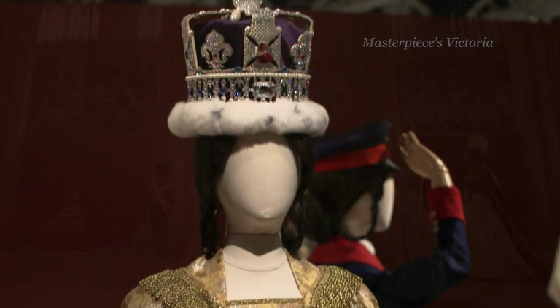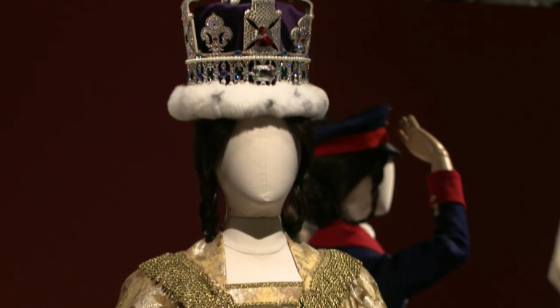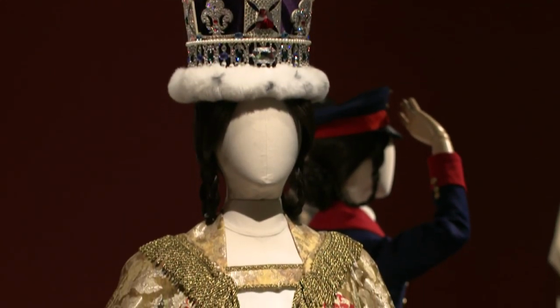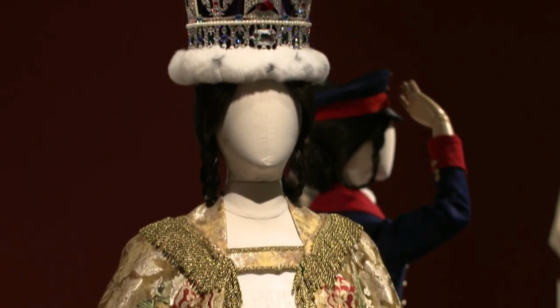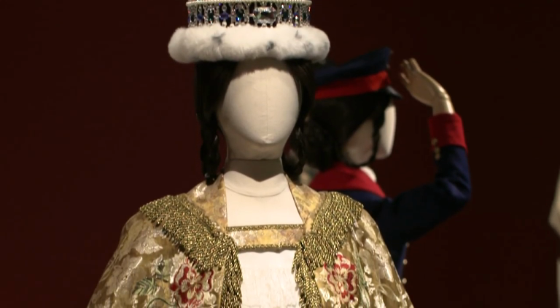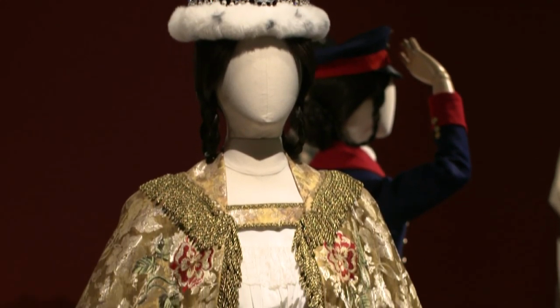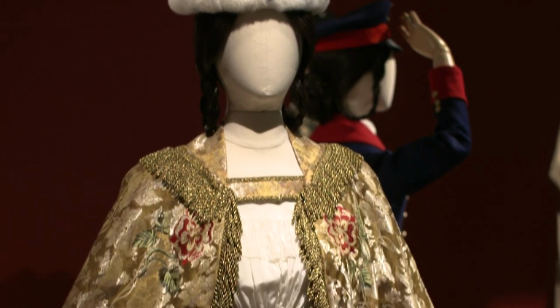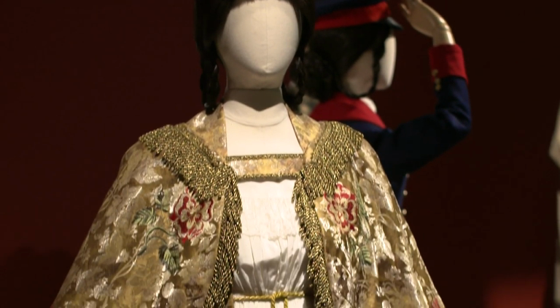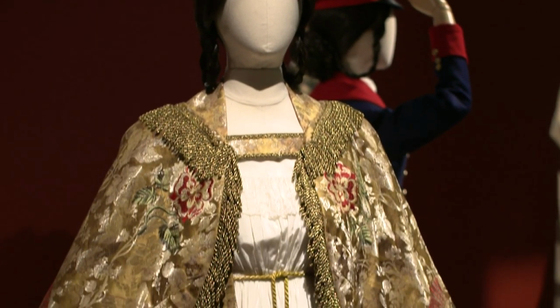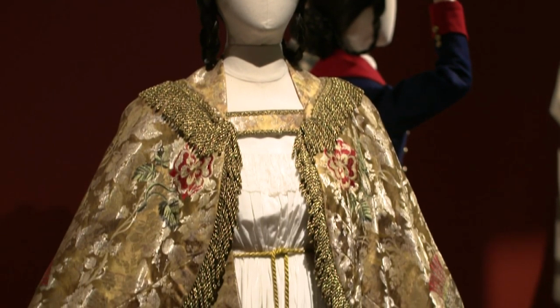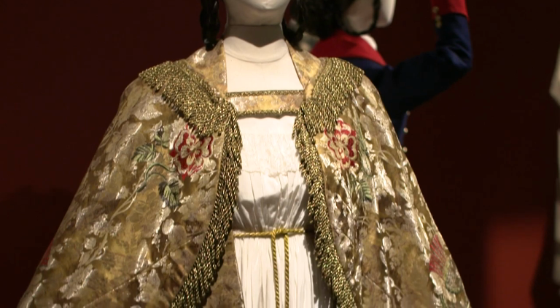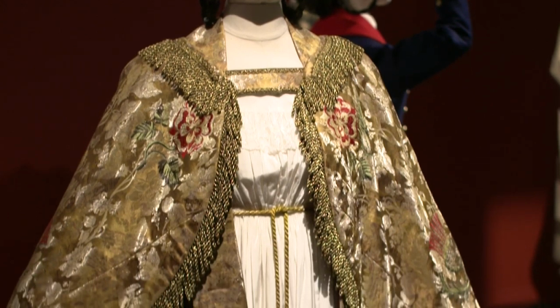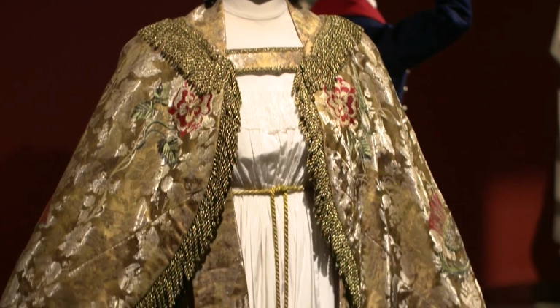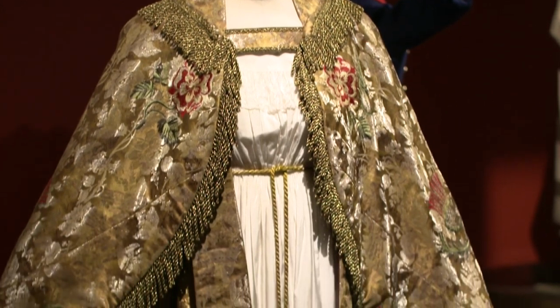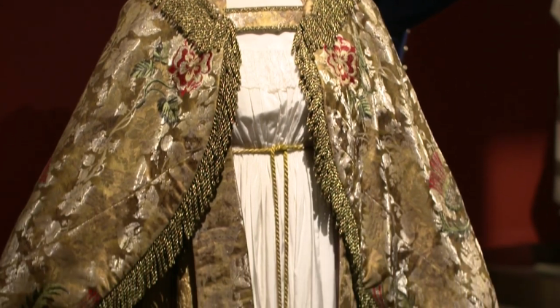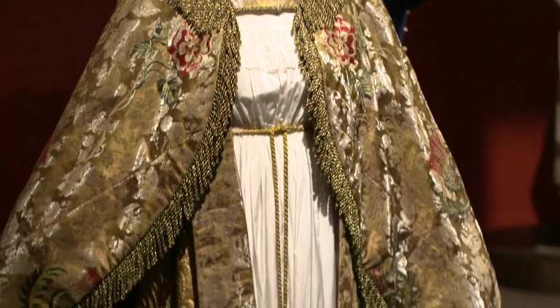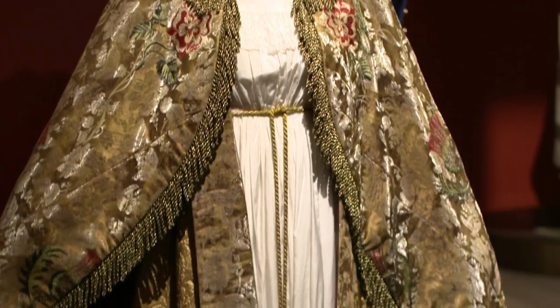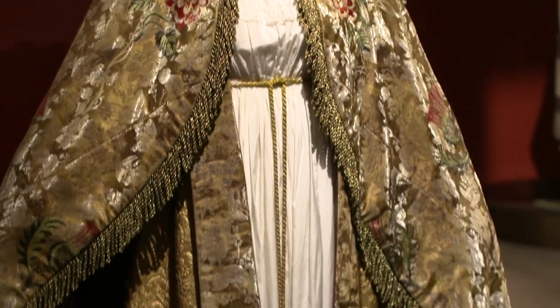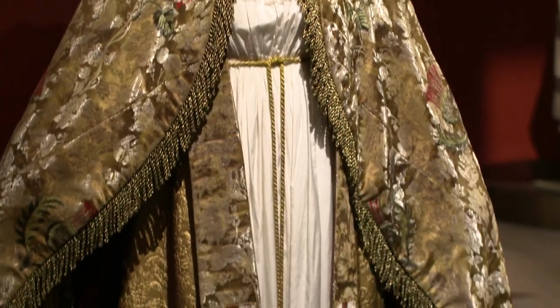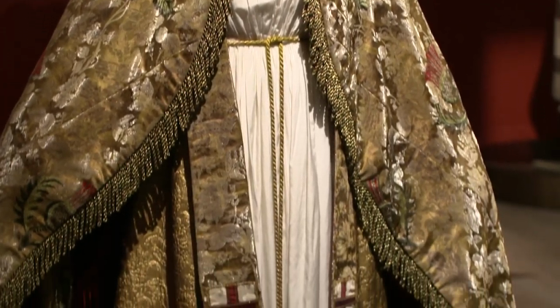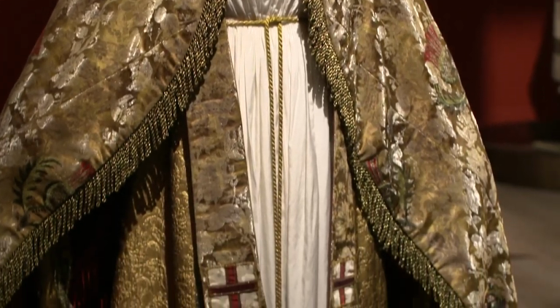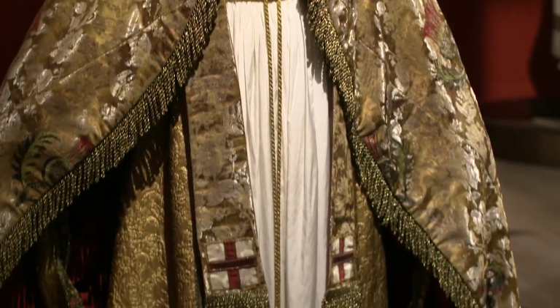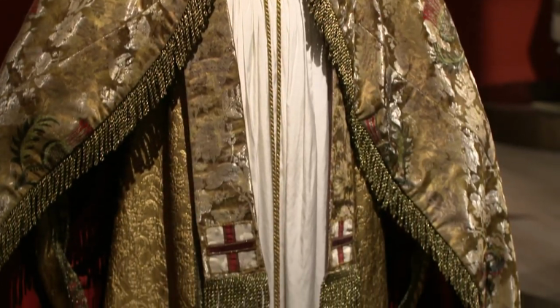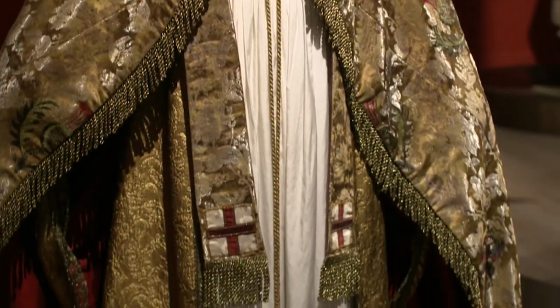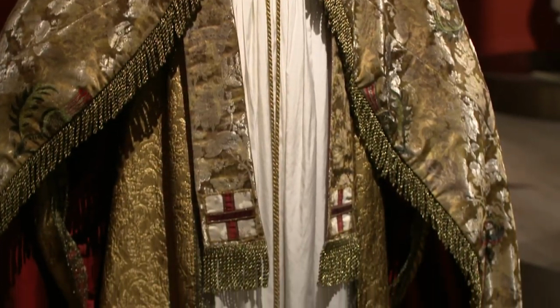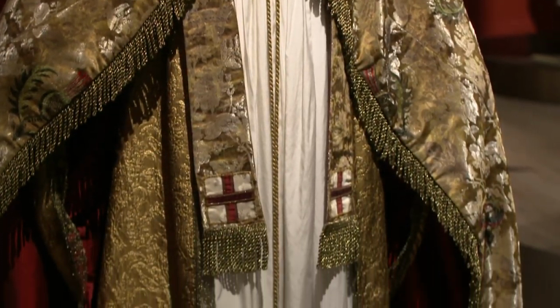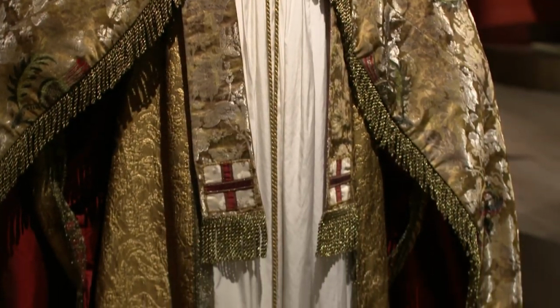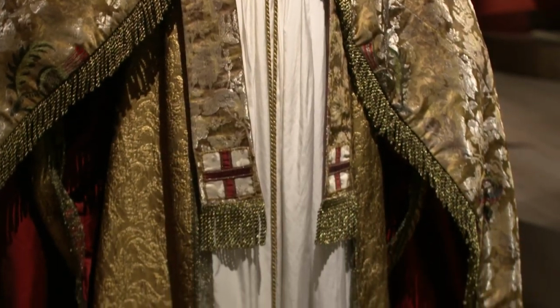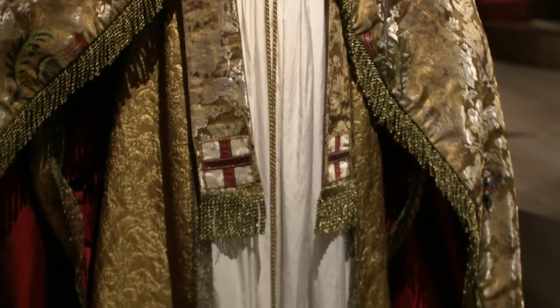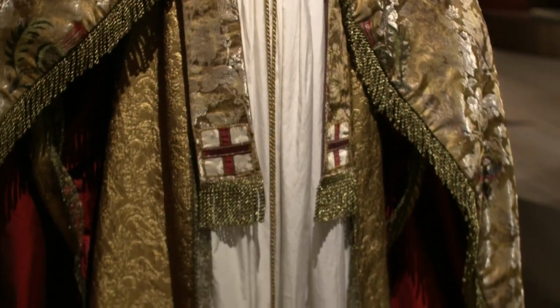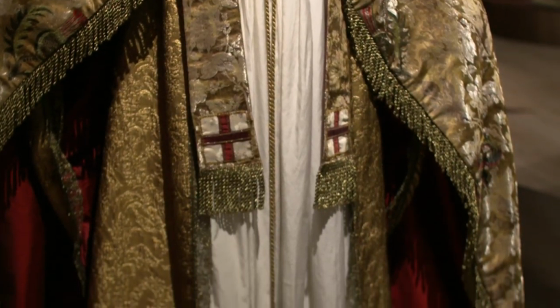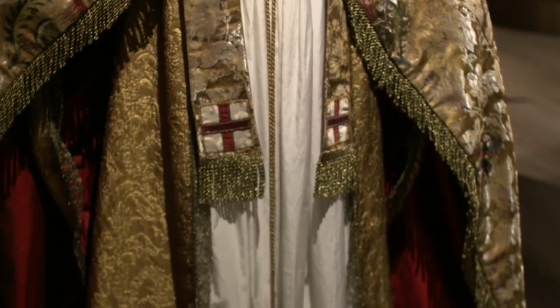The costumes were meticulously sewn by Kostprop, based in North London, with a definite flair for the dramatic.